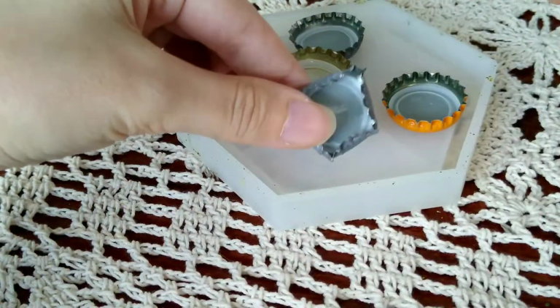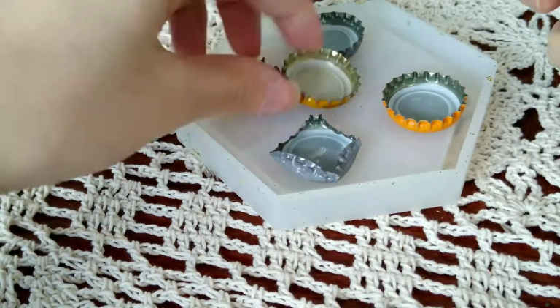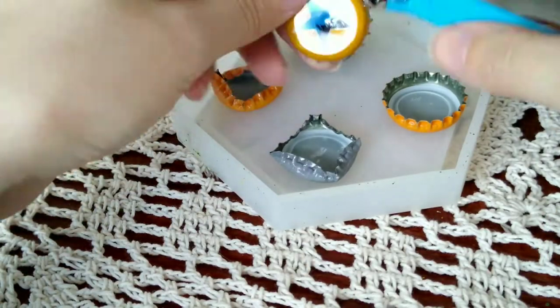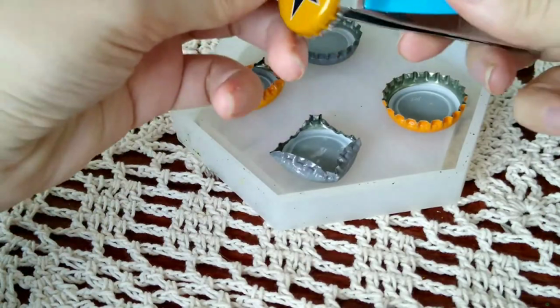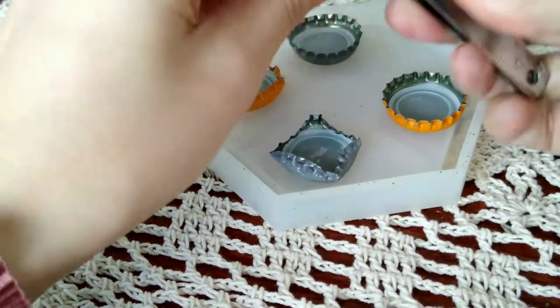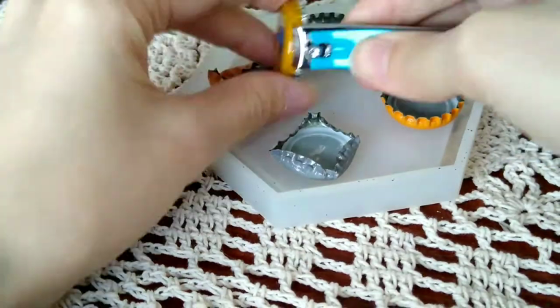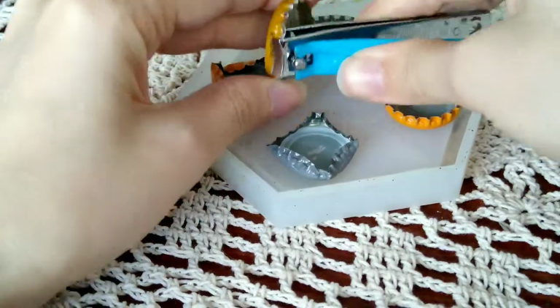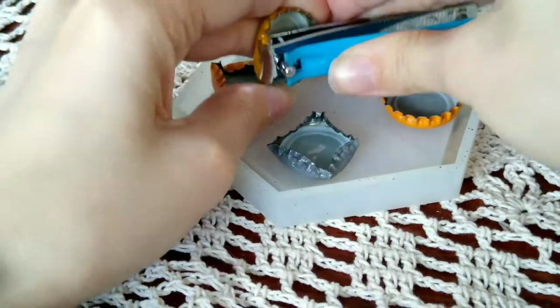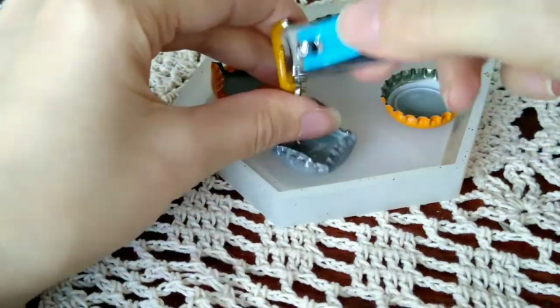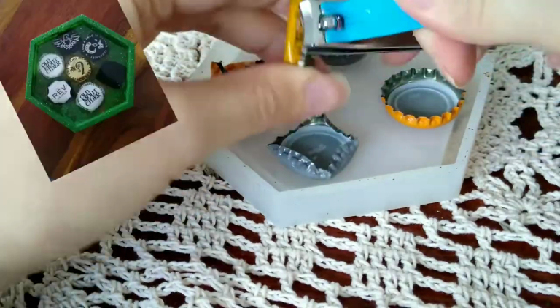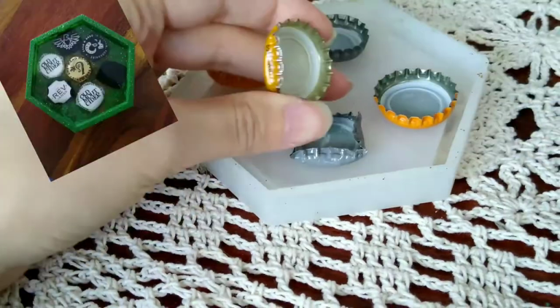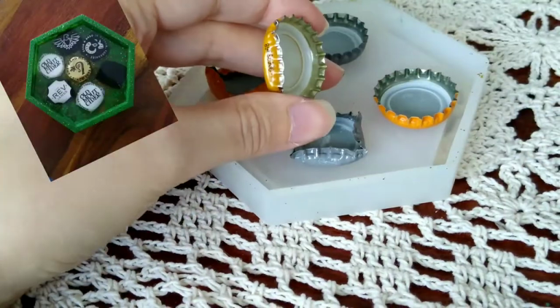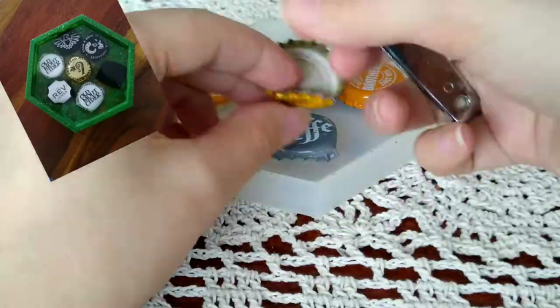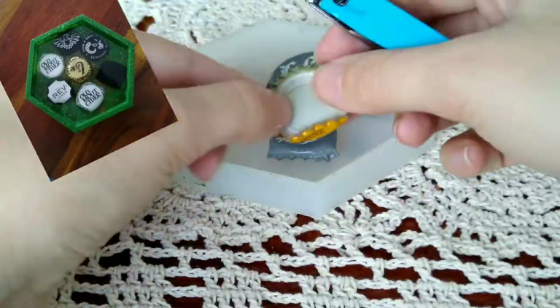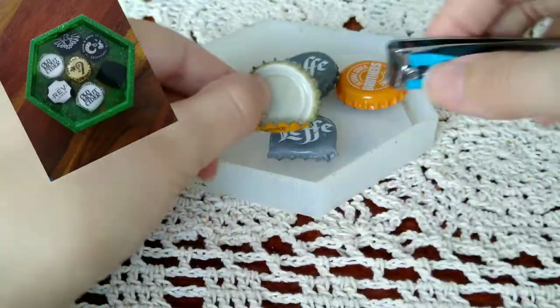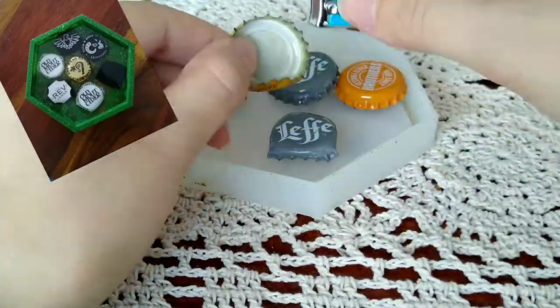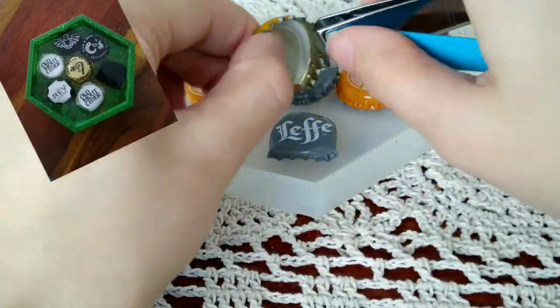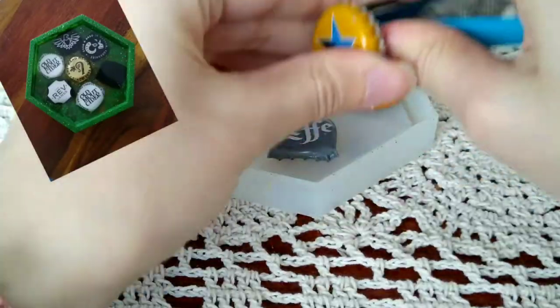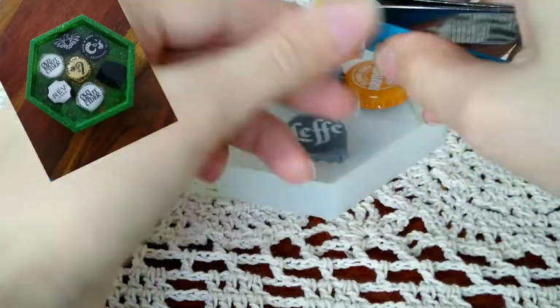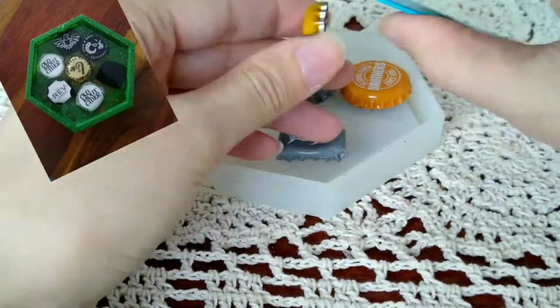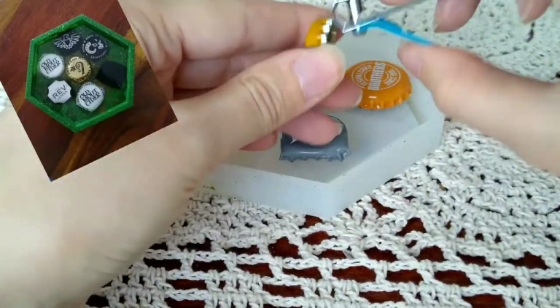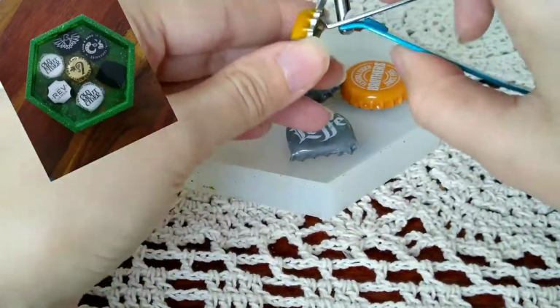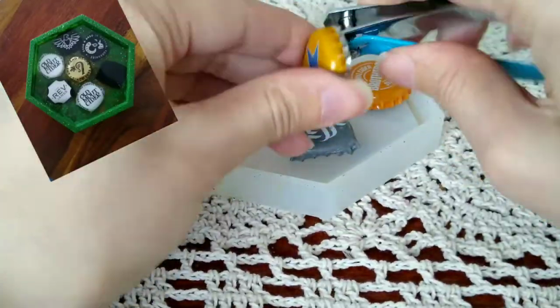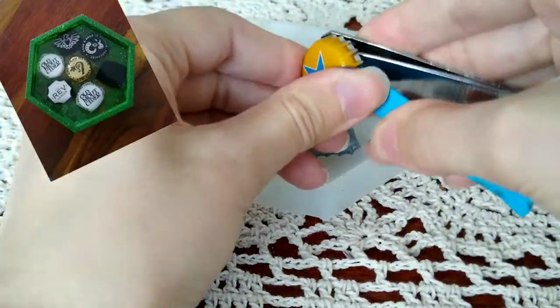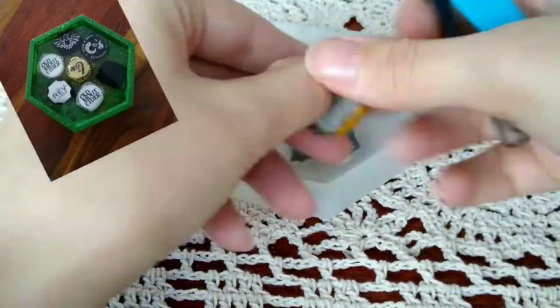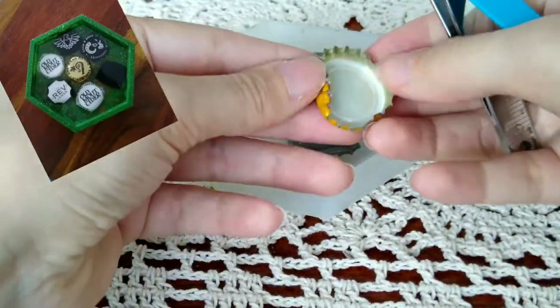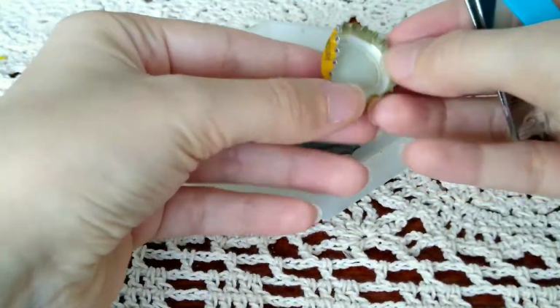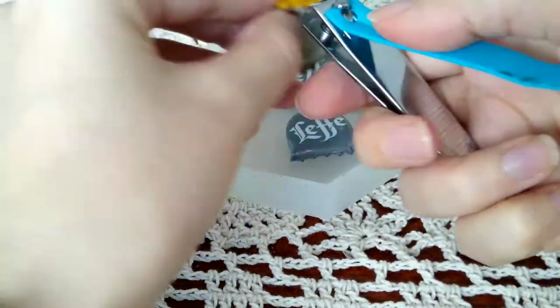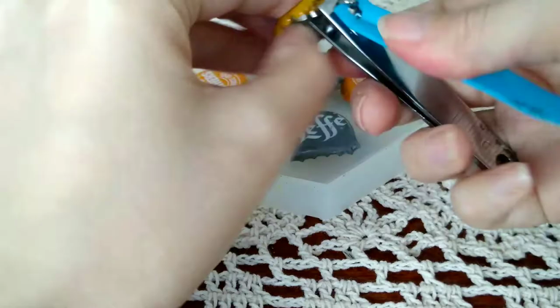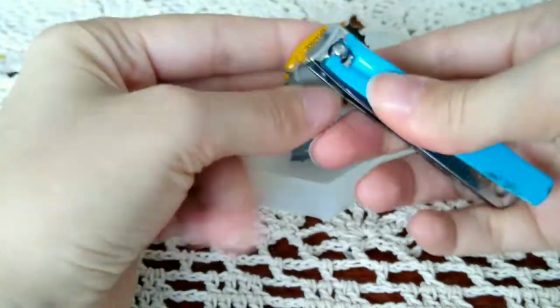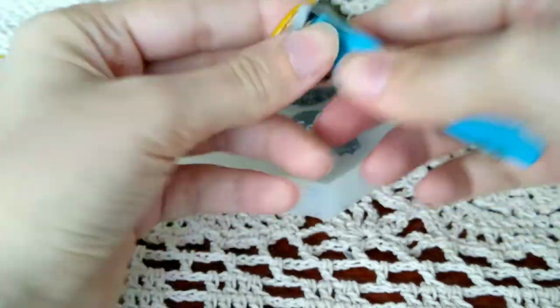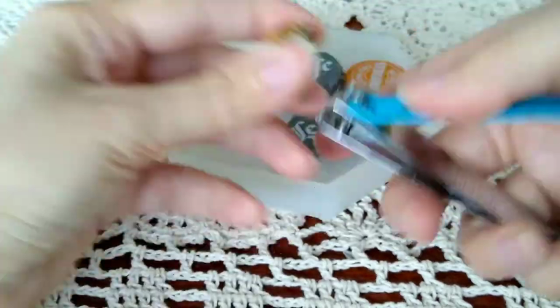Grab your nail clipper and just fold over the bottle caps — simple as. Enjoy the quick time lapse.